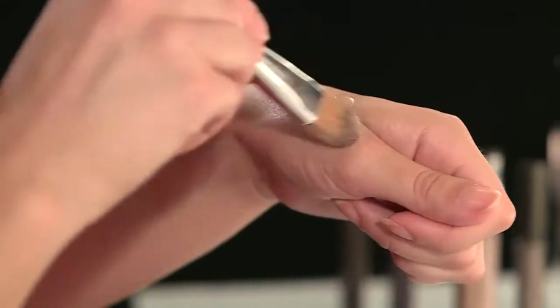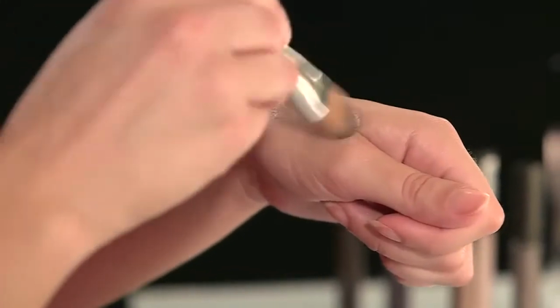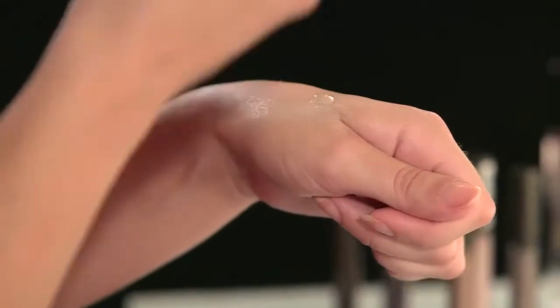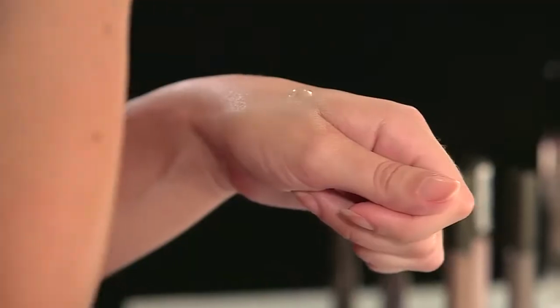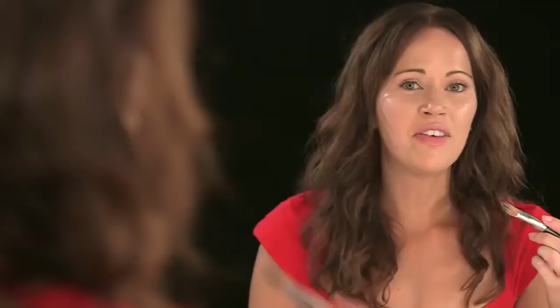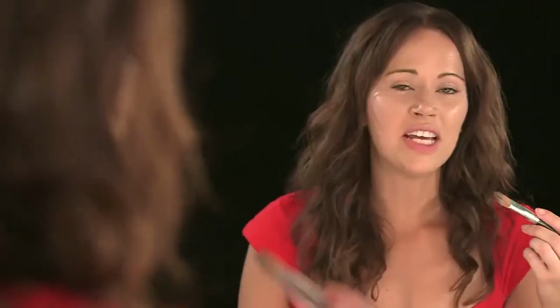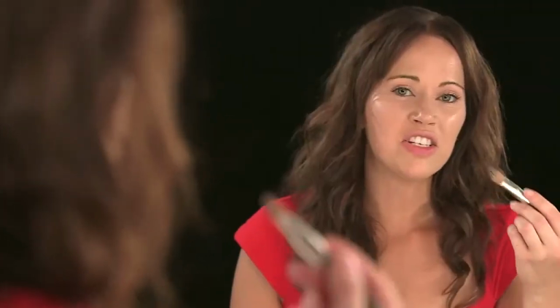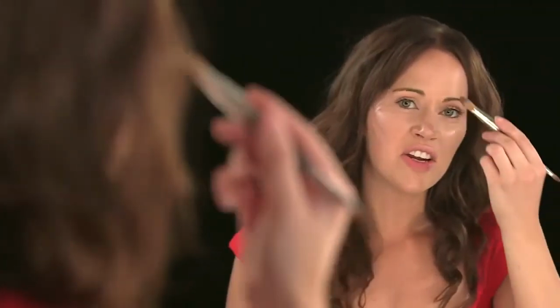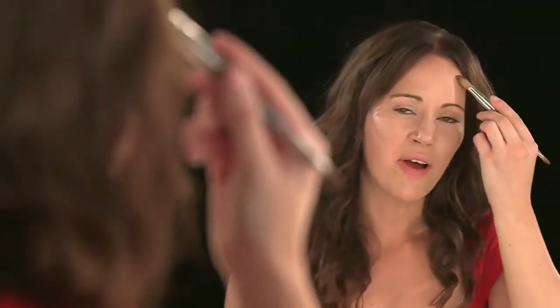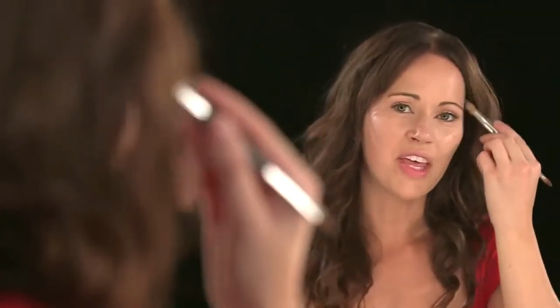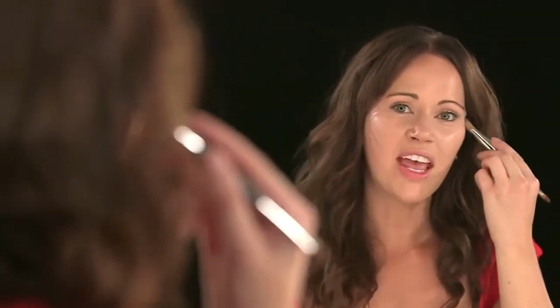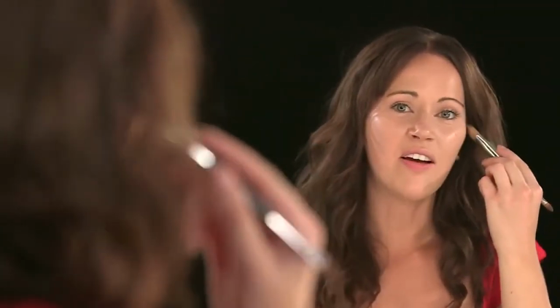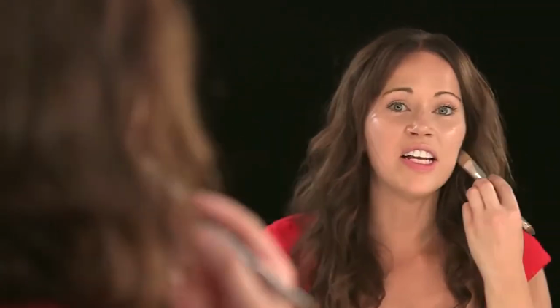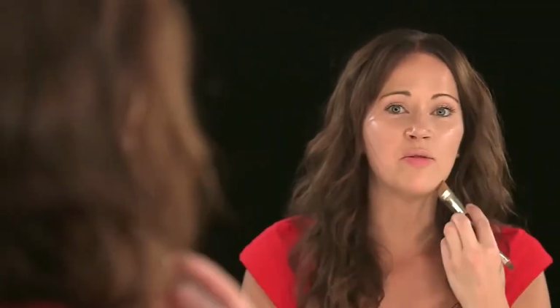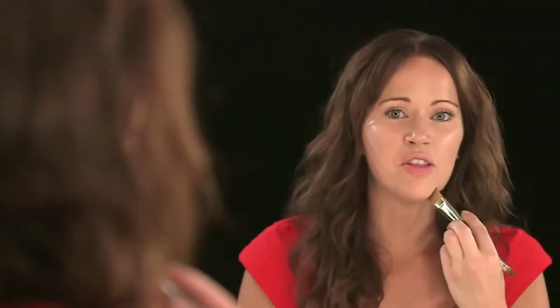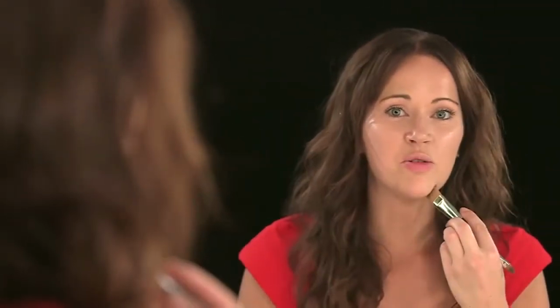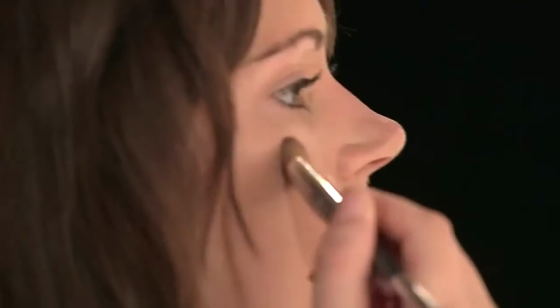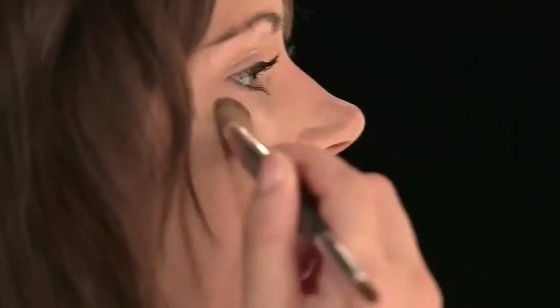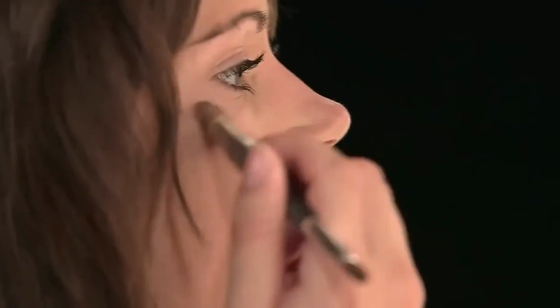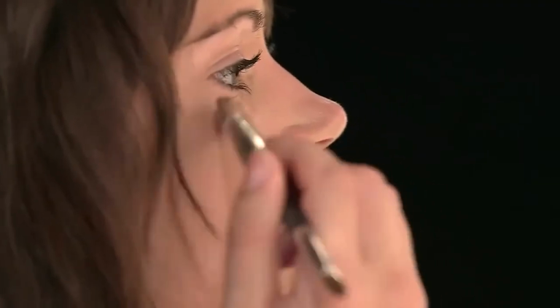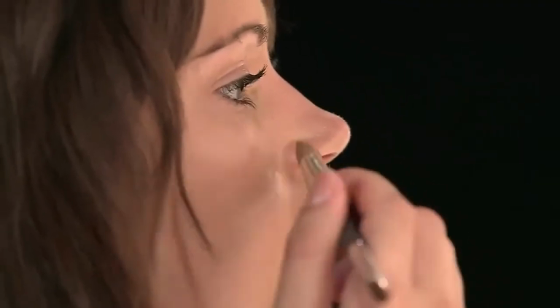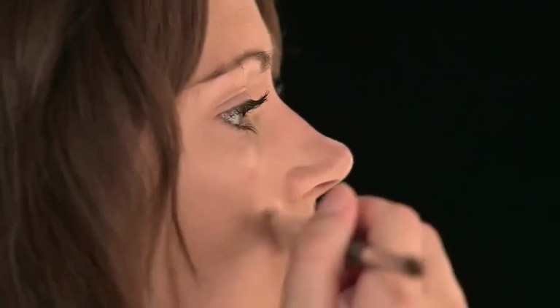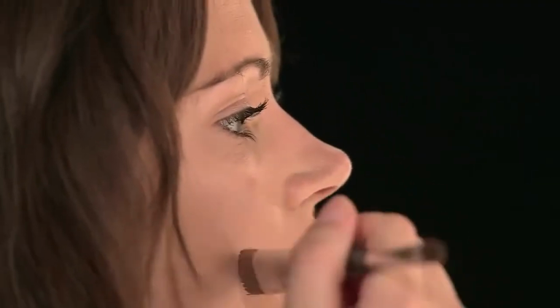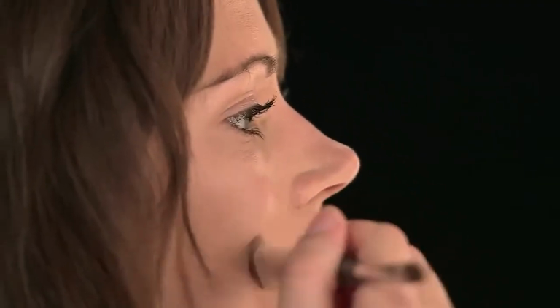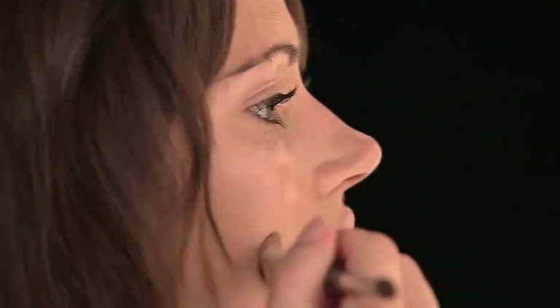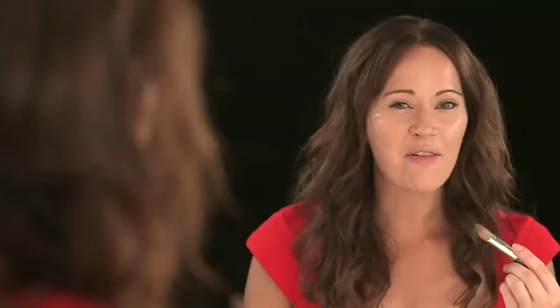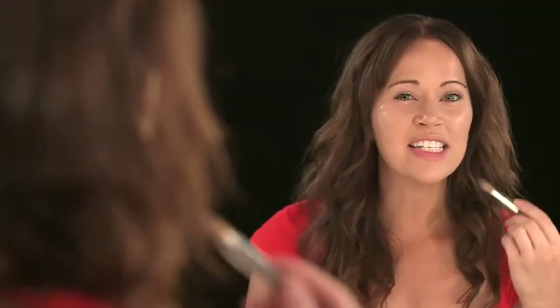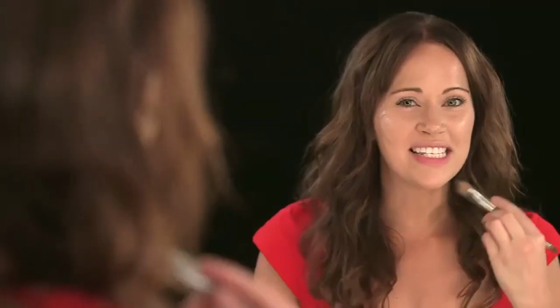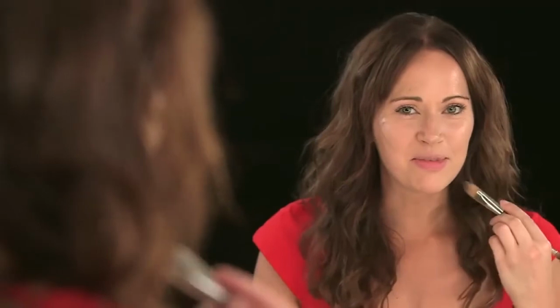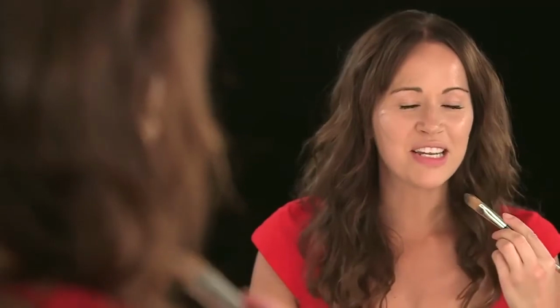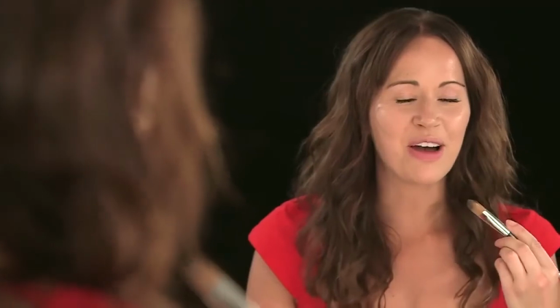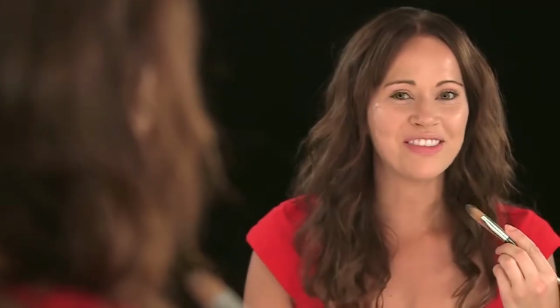If you're applying foundation around the hairline and also the jawline, just make sure you blend these areas exceptionally well.